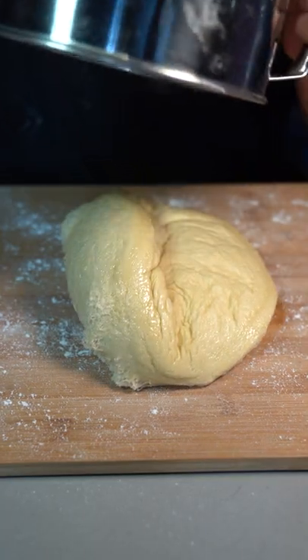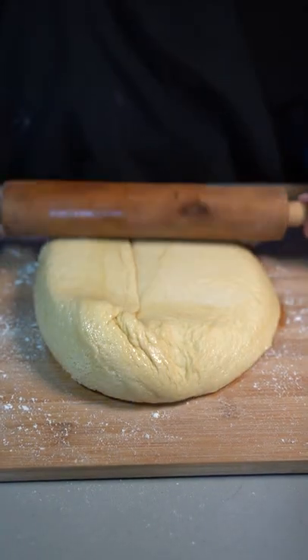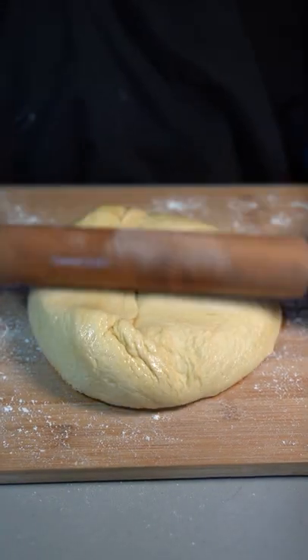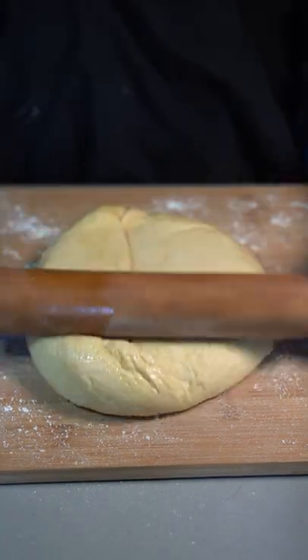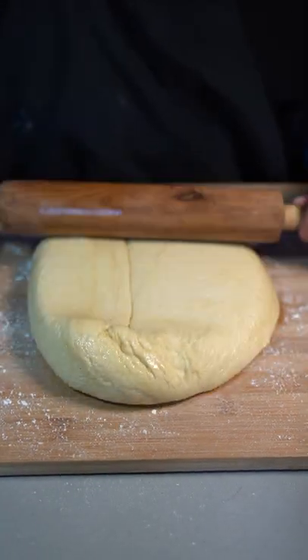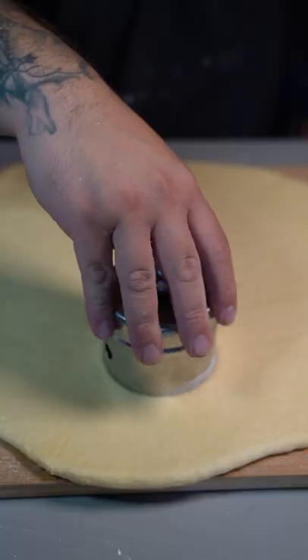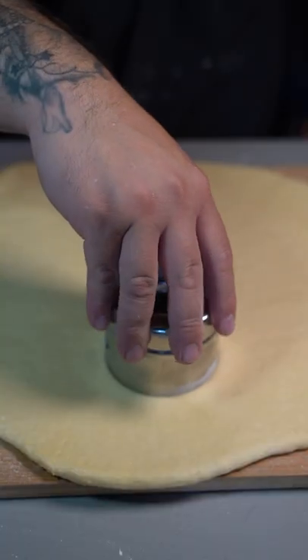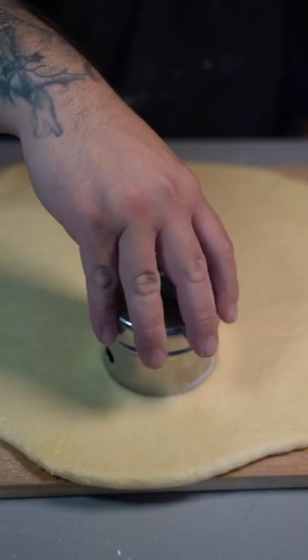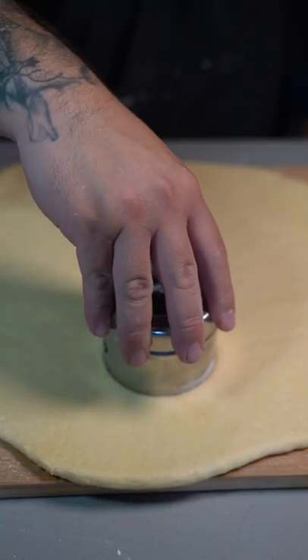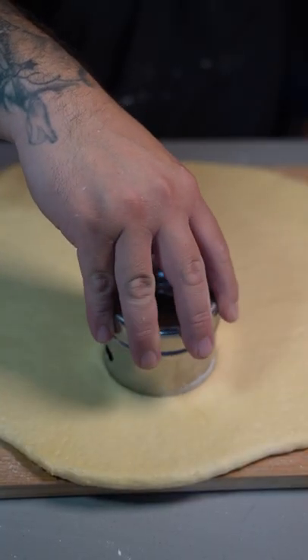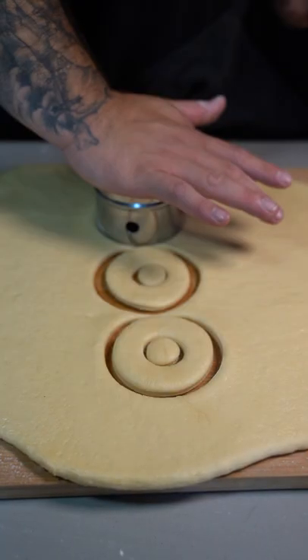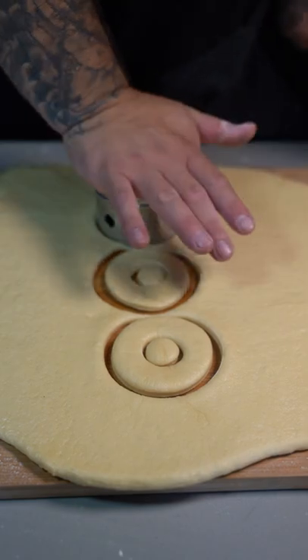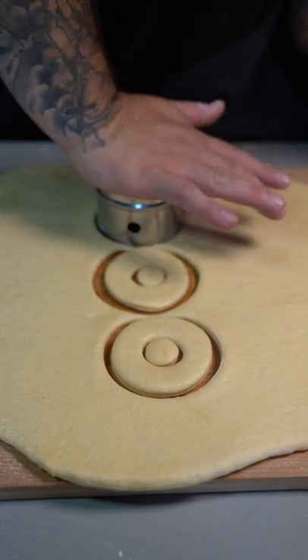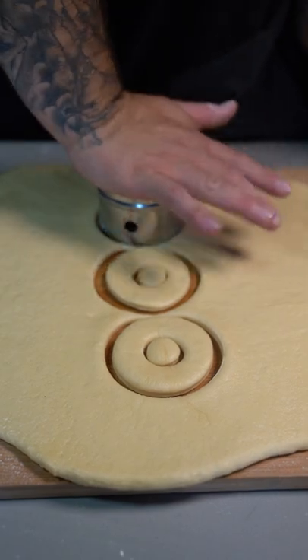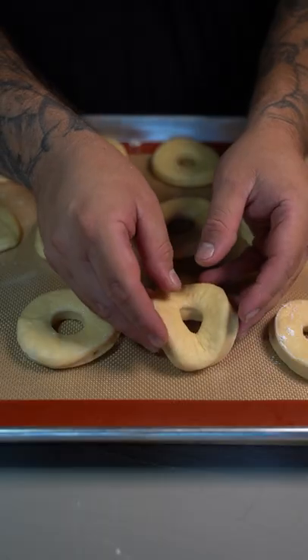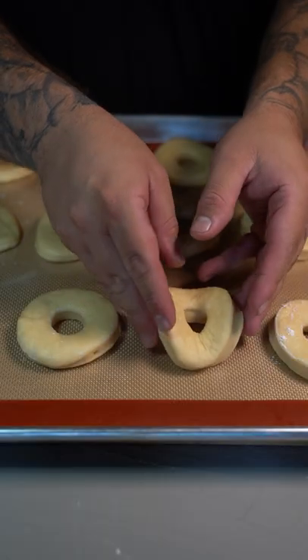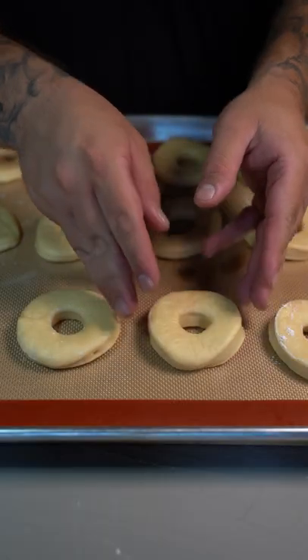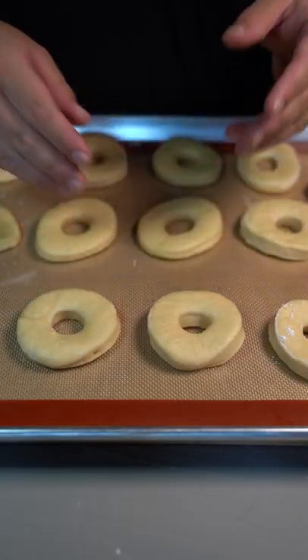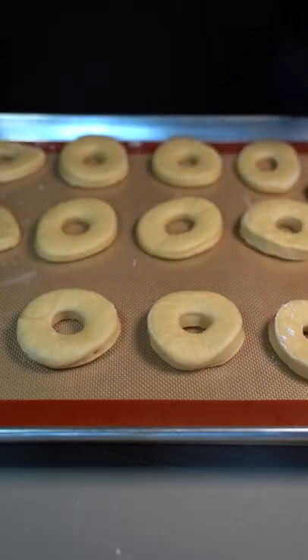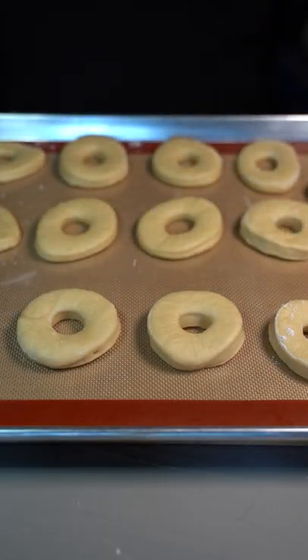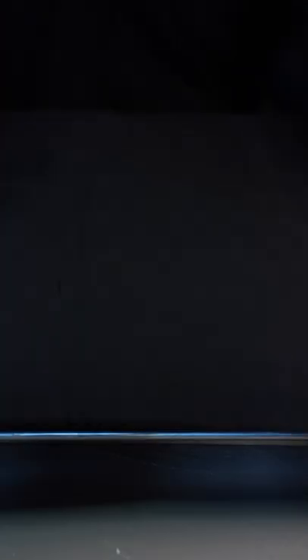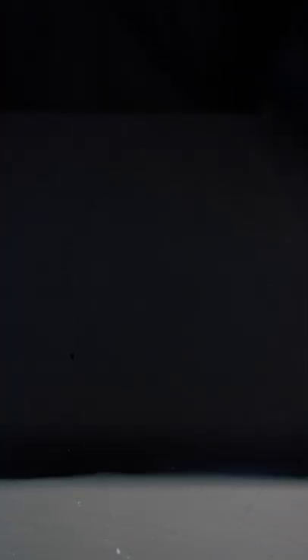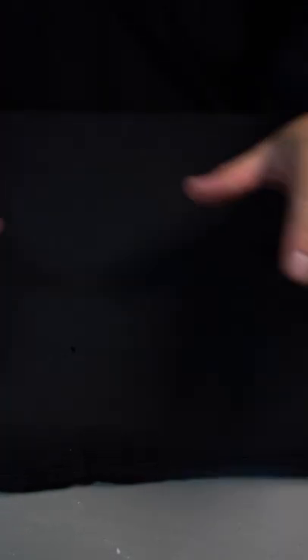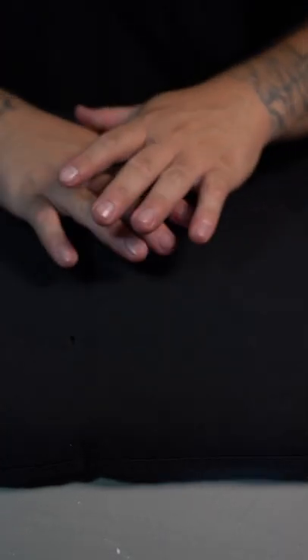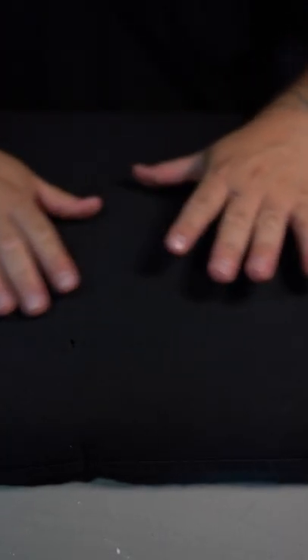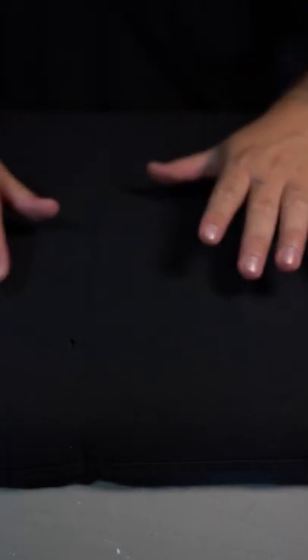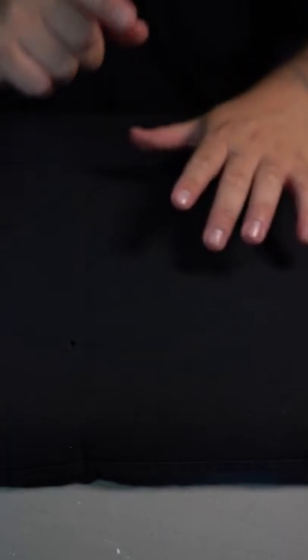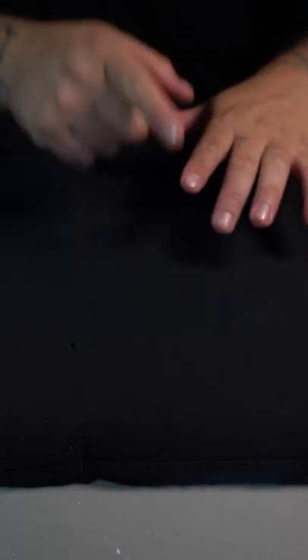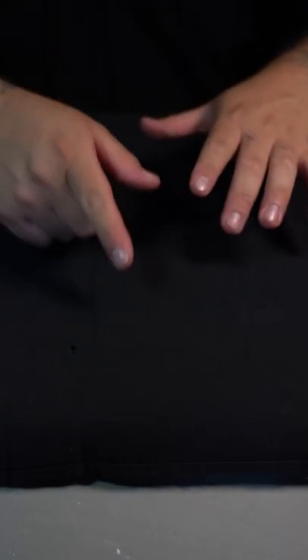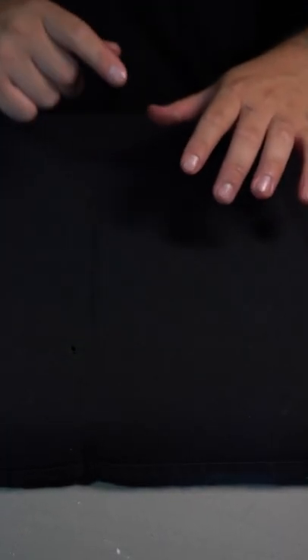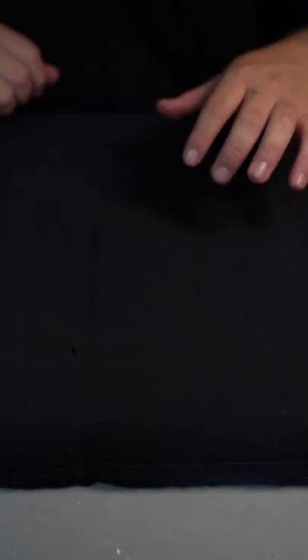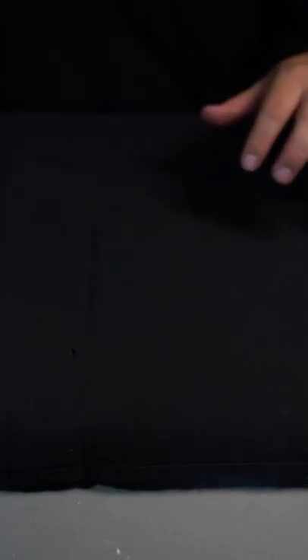Roll out your dough, cut out your donuts, put them on a baking tray, cover them with a towel, and let them rise for 45 minutes.